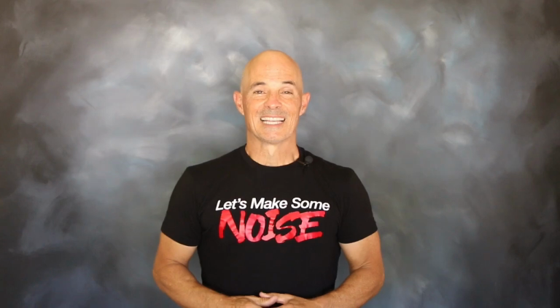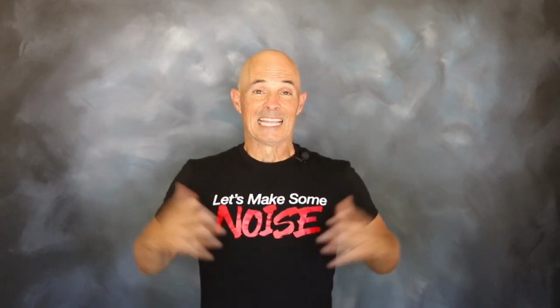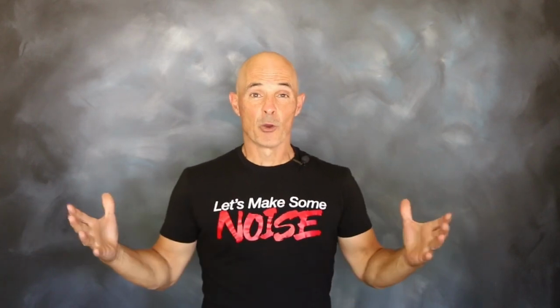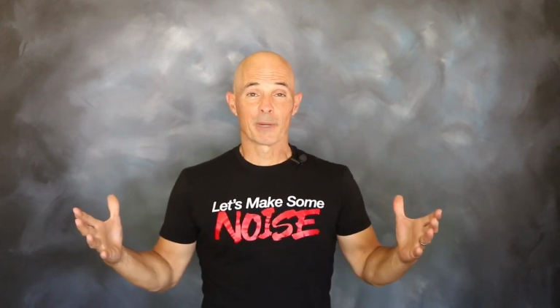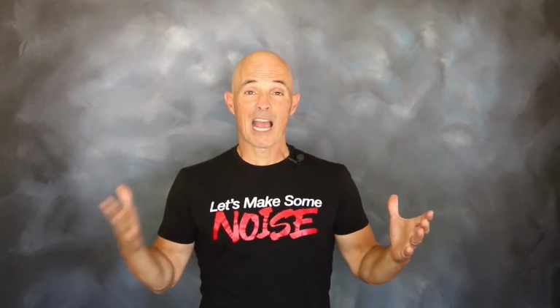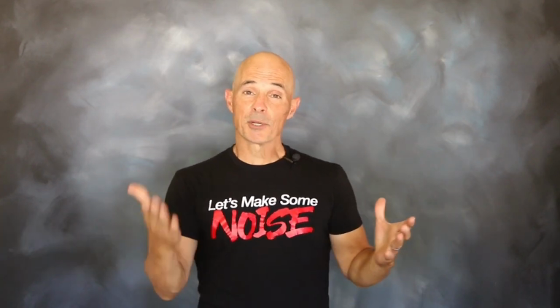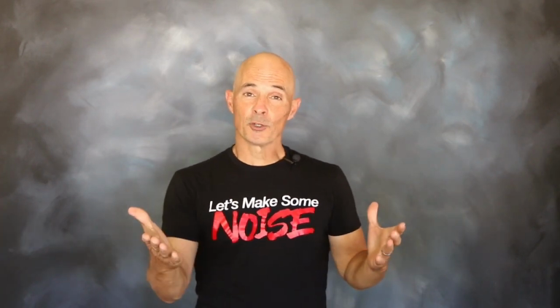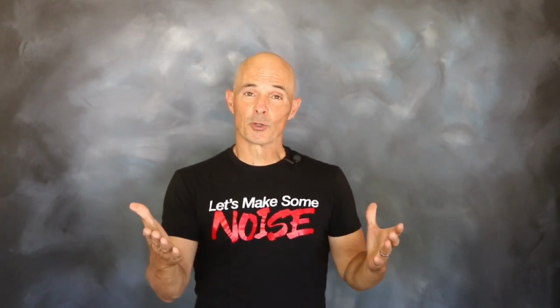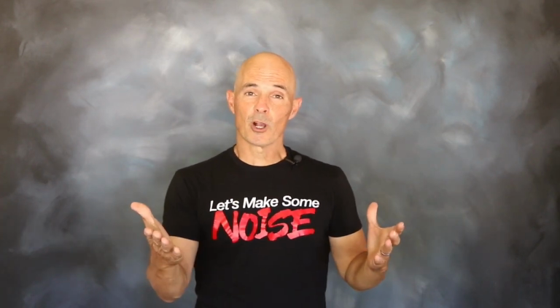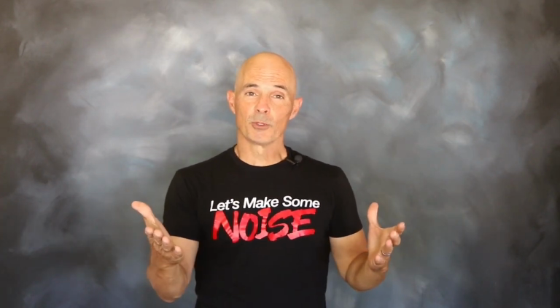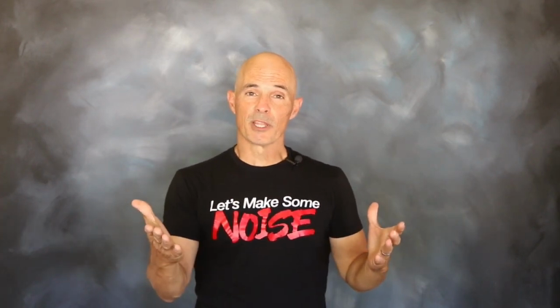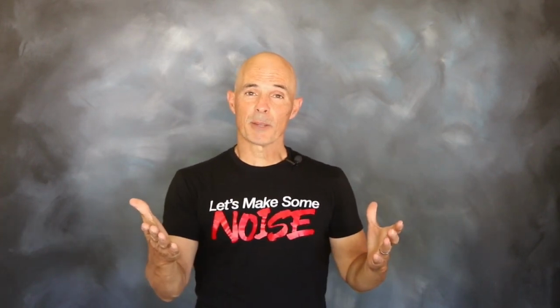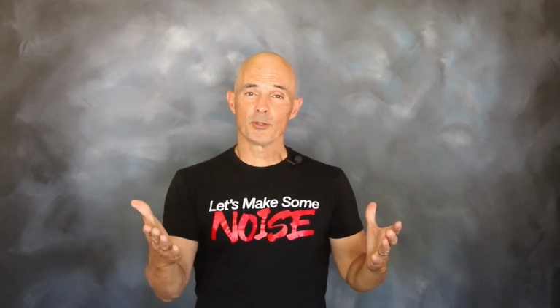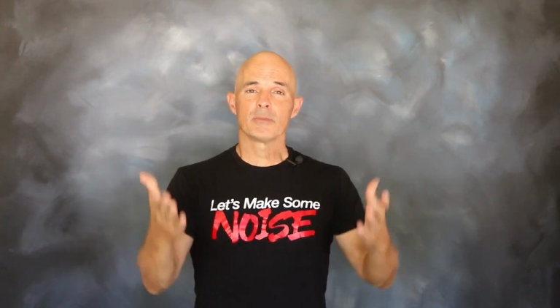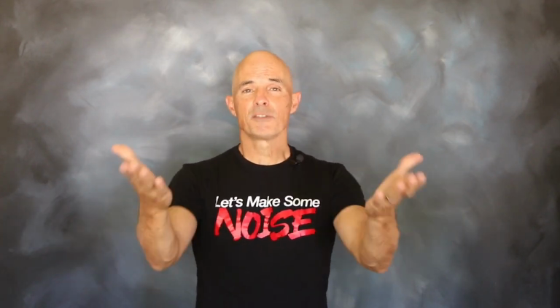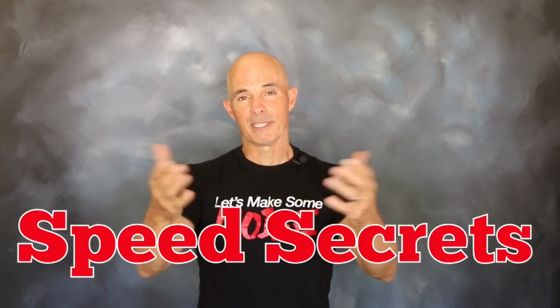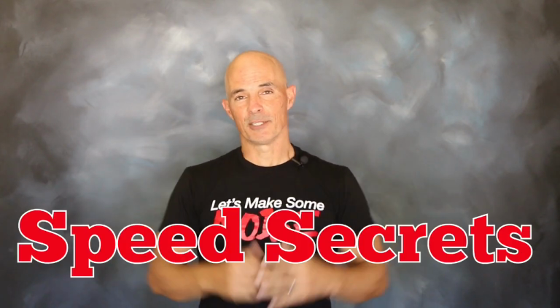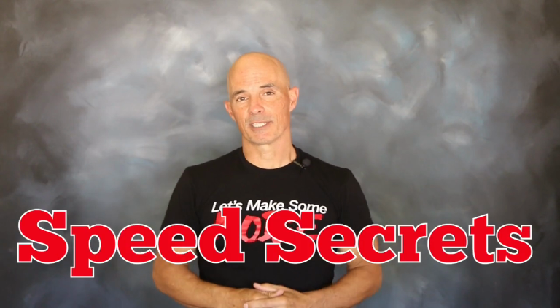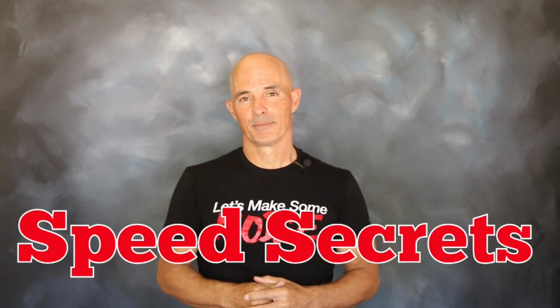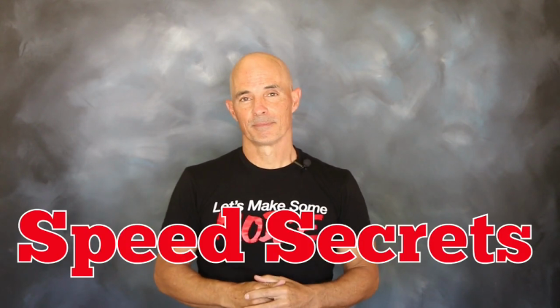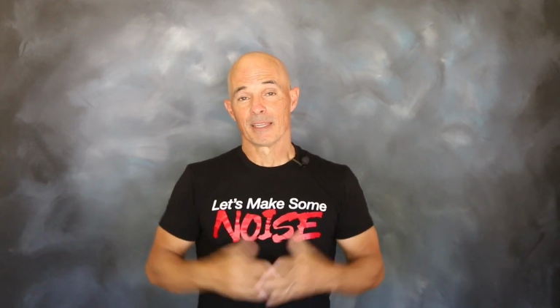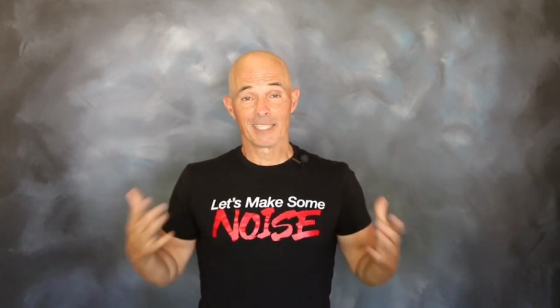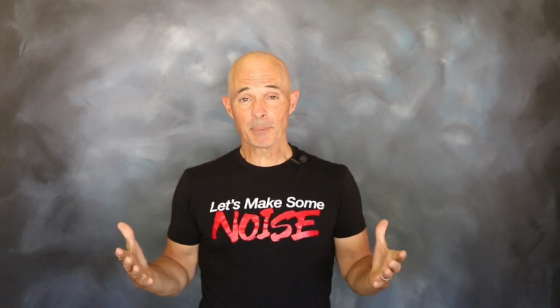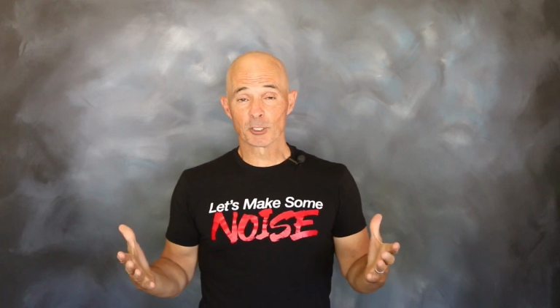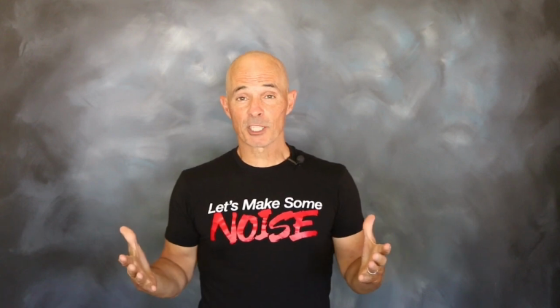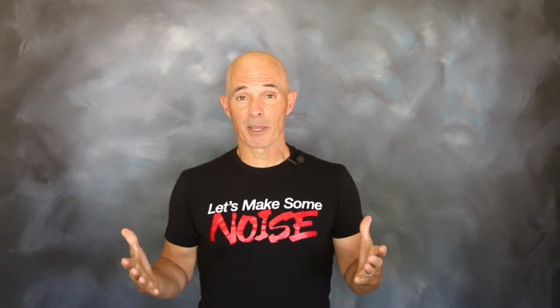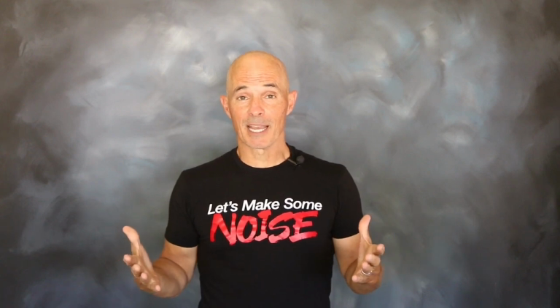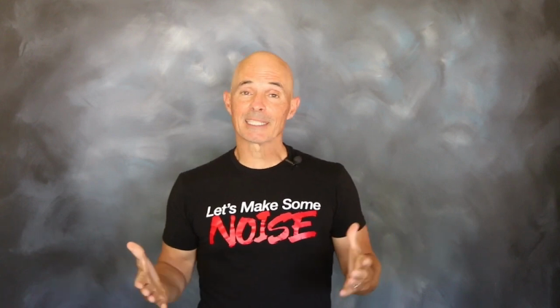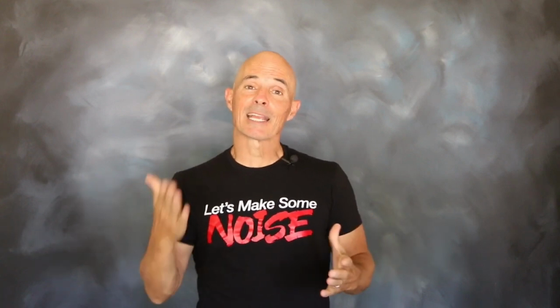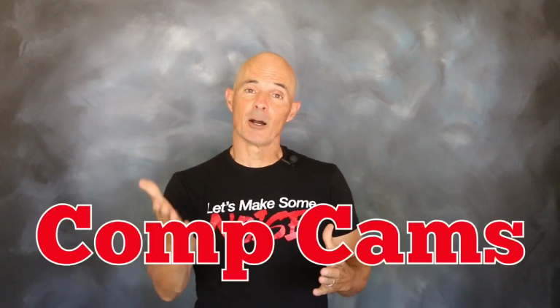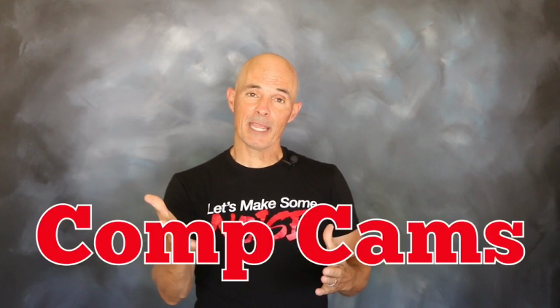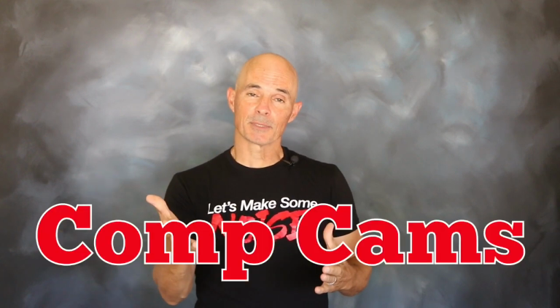Hello everybody, I'm Richard Holdner. Welcome to another episode of Speed Secrets. This episode is brought to you by the guys at Comp Cams.